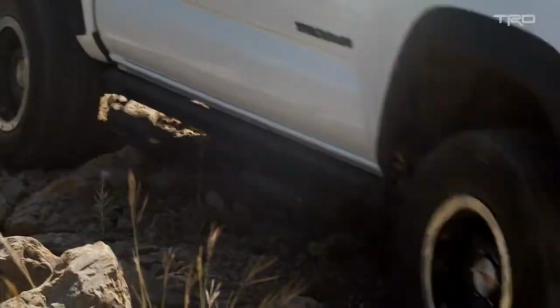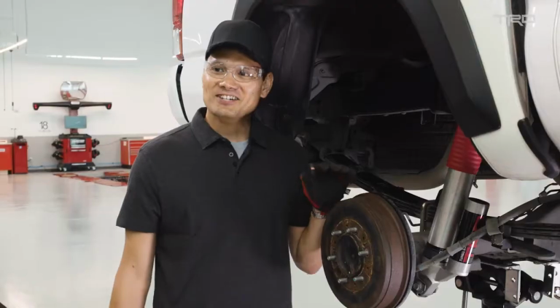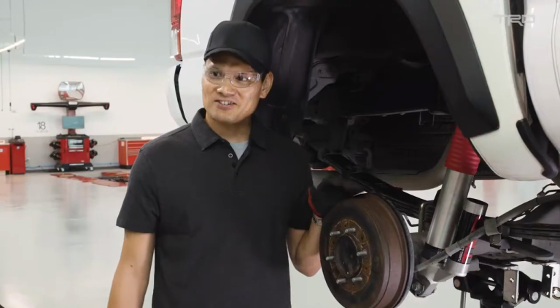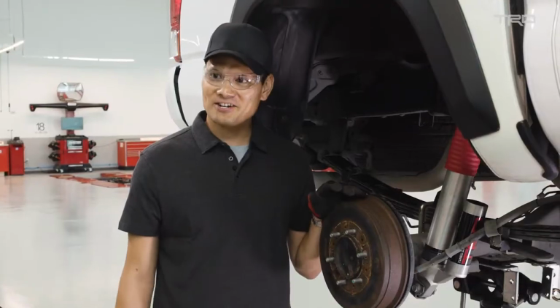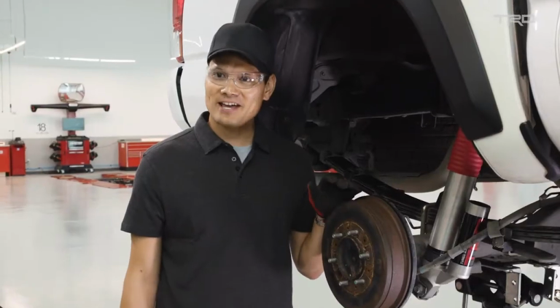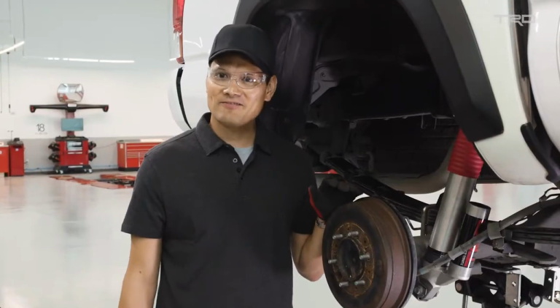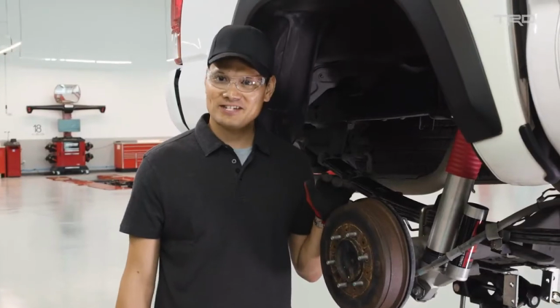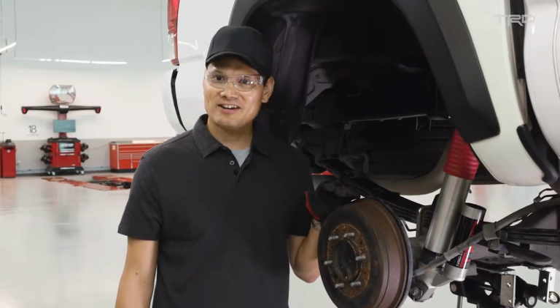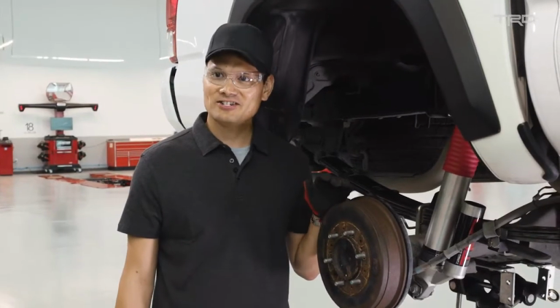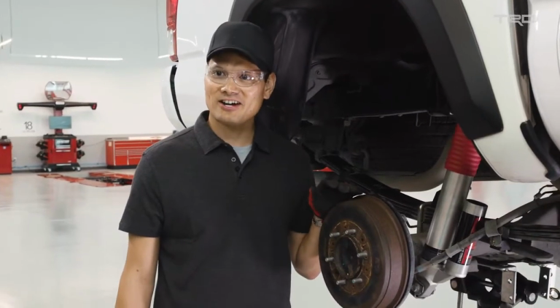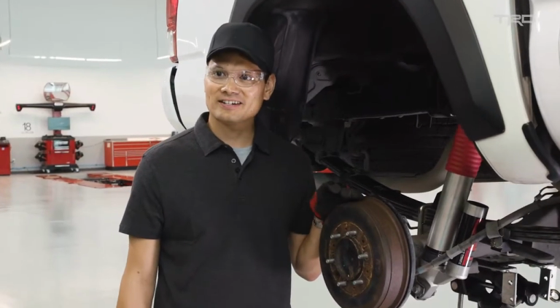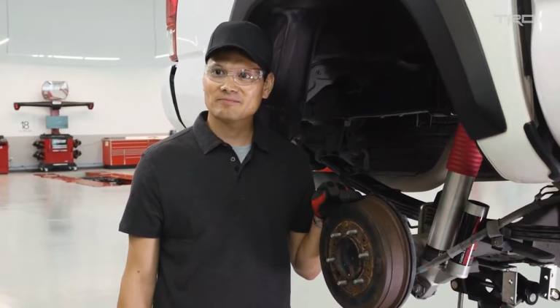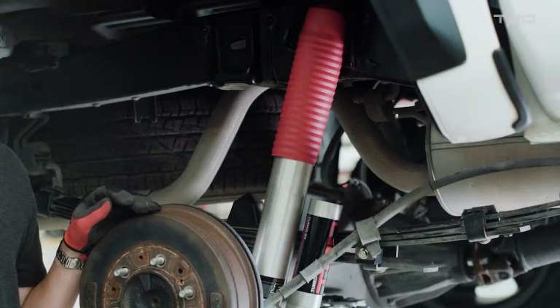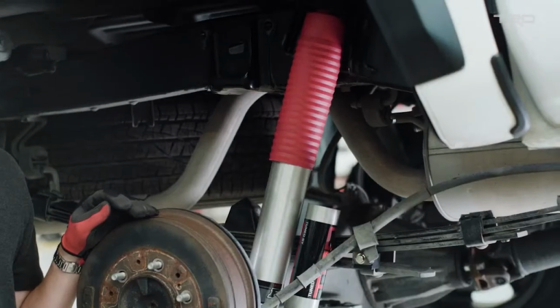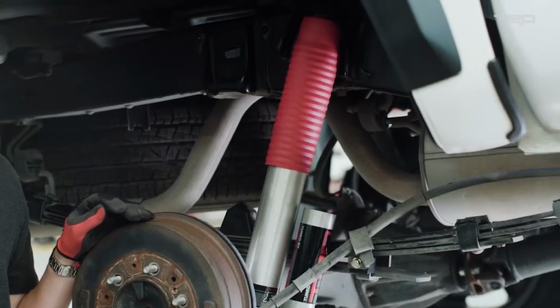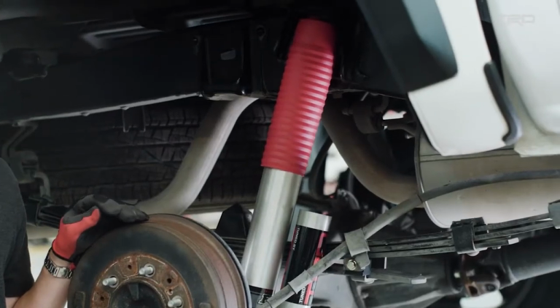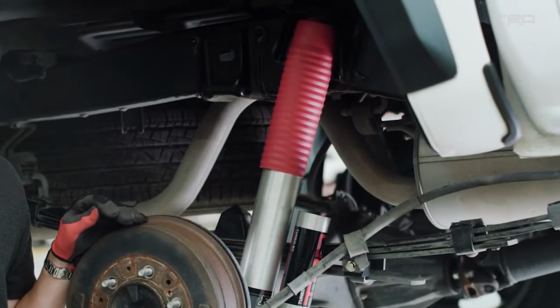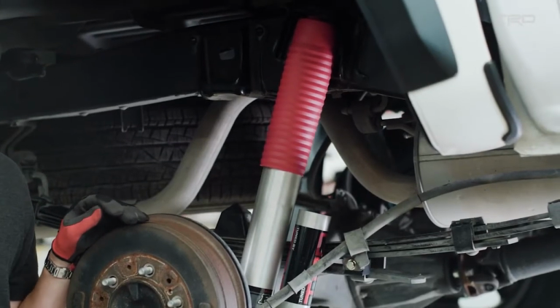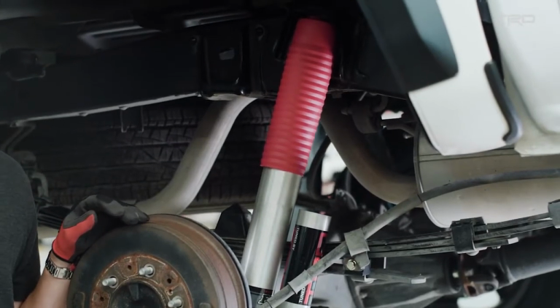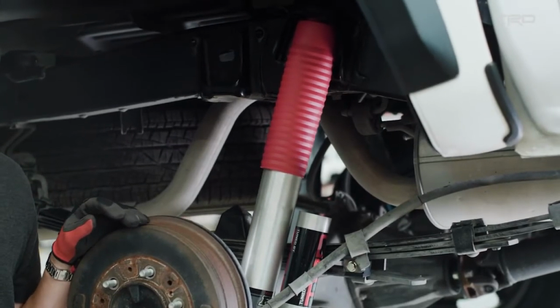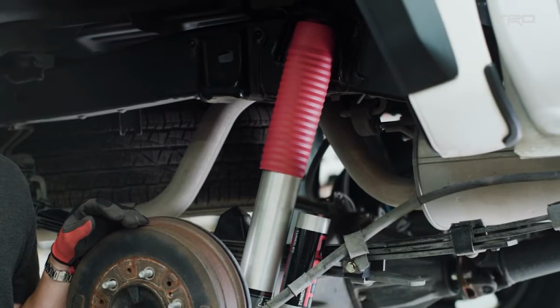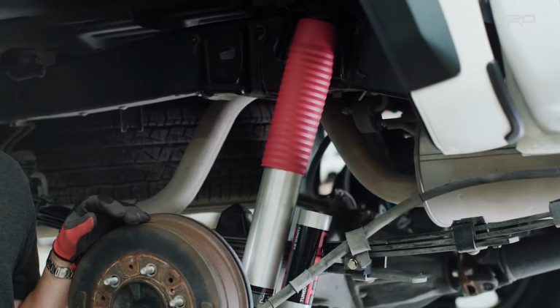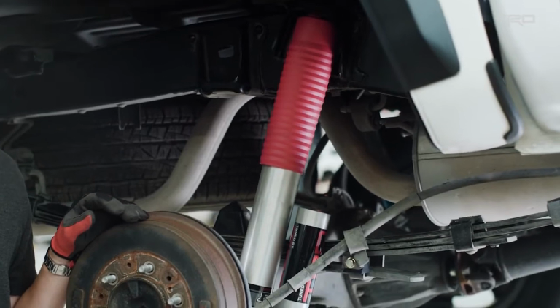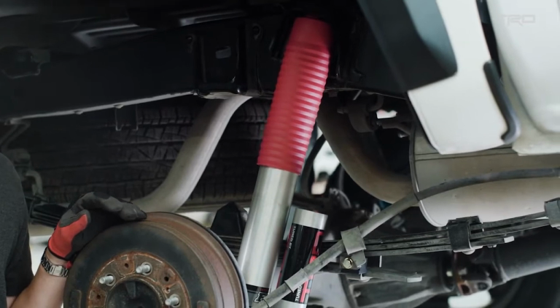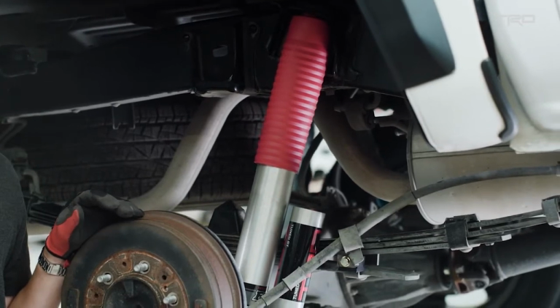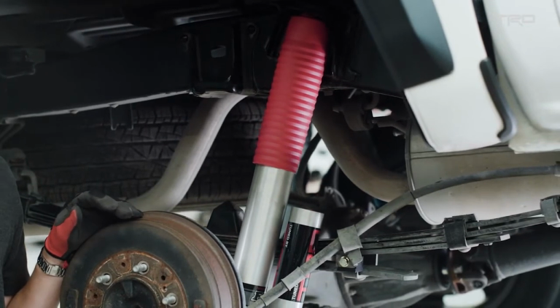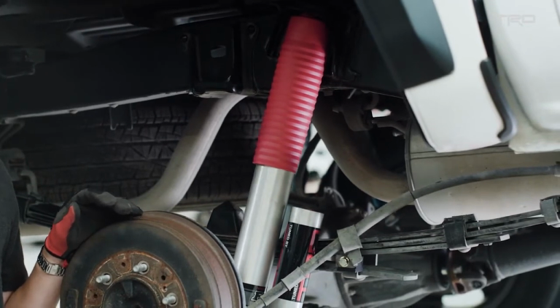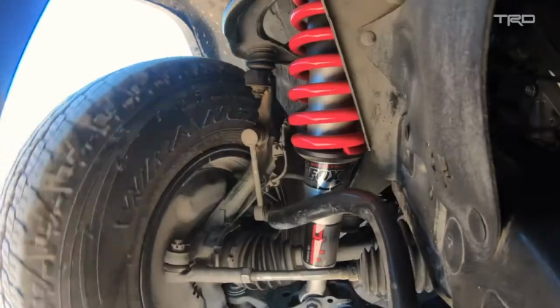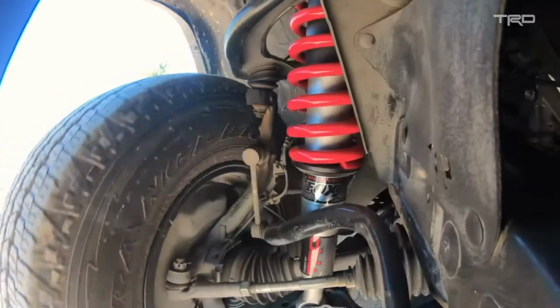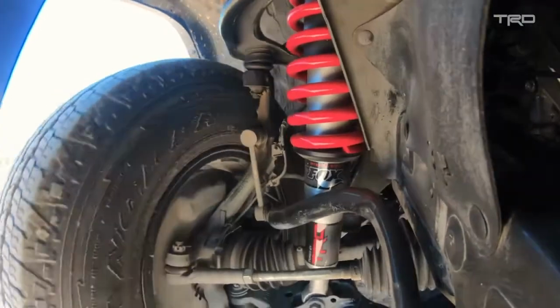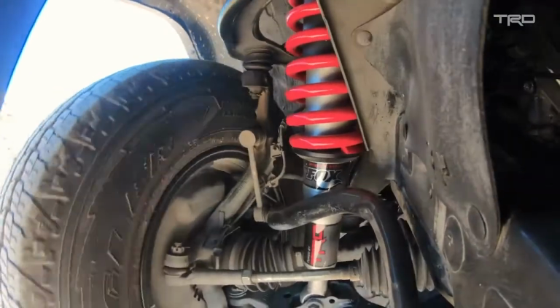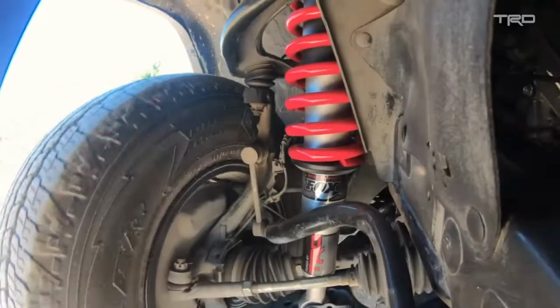Here we have the TRD shock bolted up to the rear of the Tacoma, and as you can see, it fits right in.